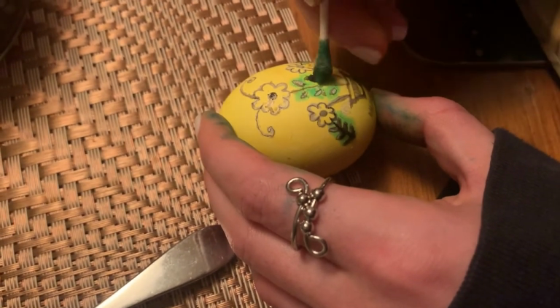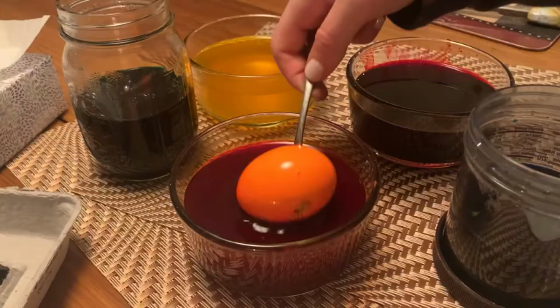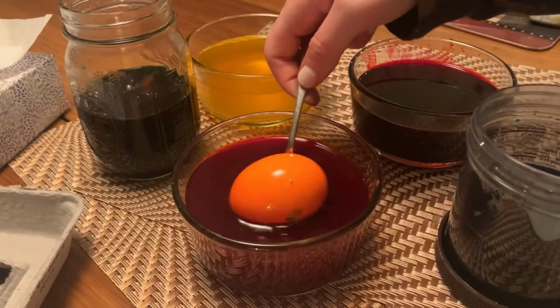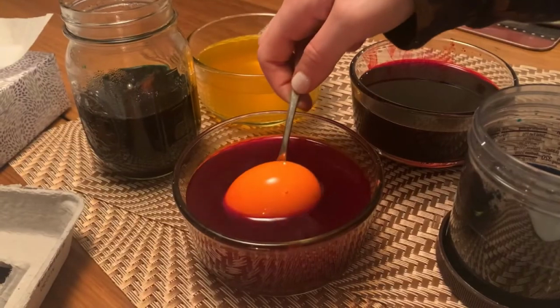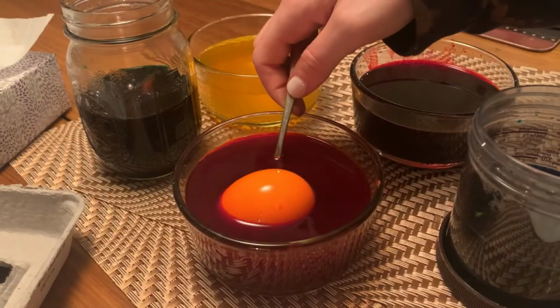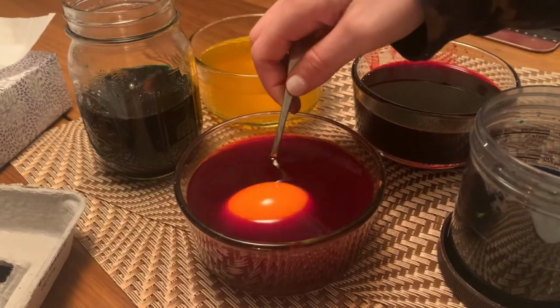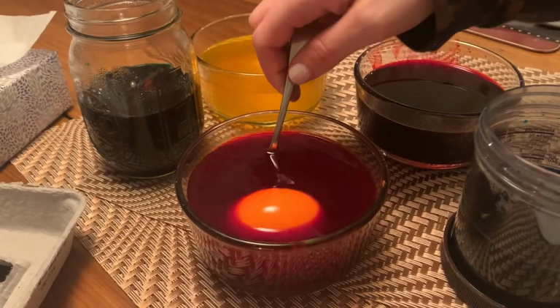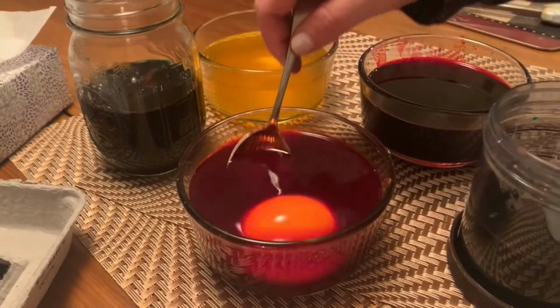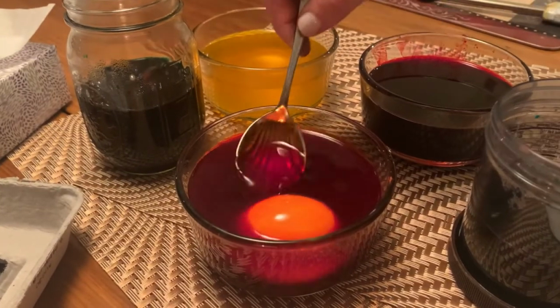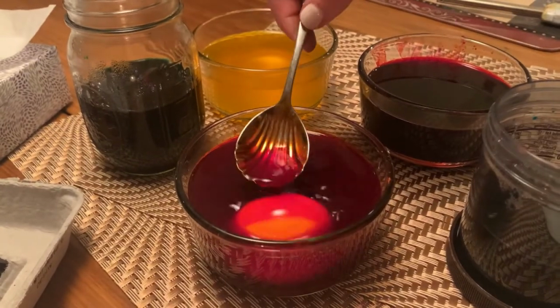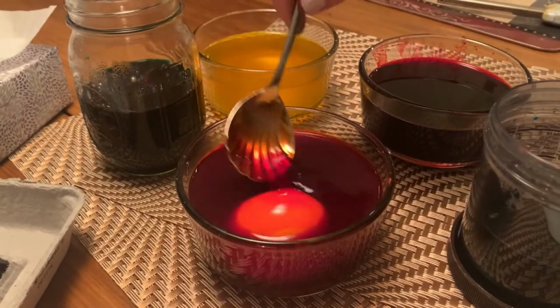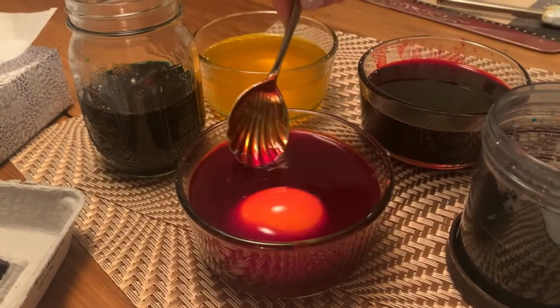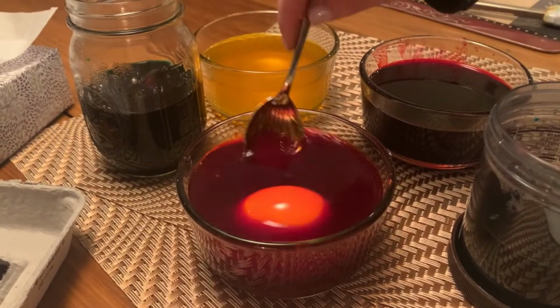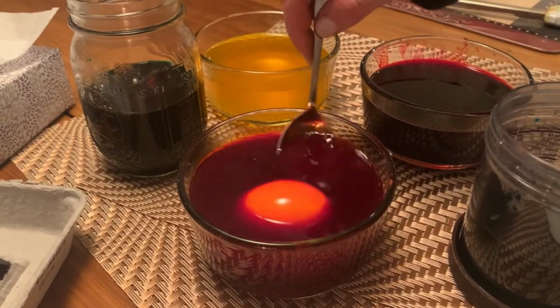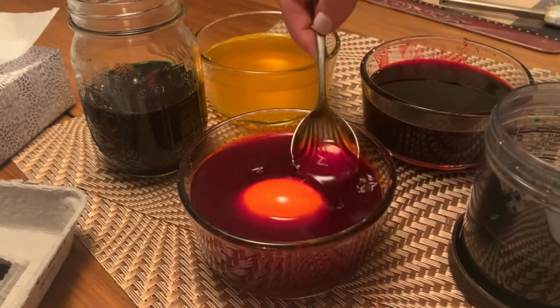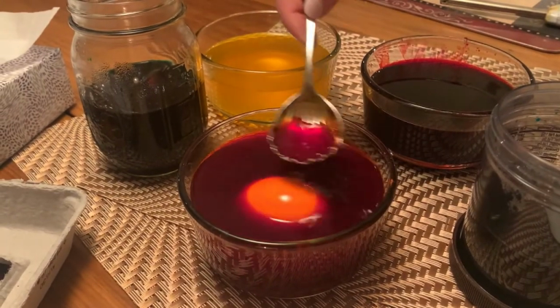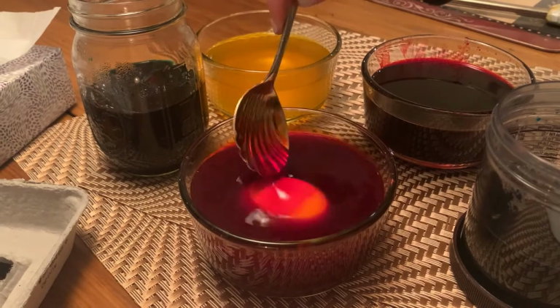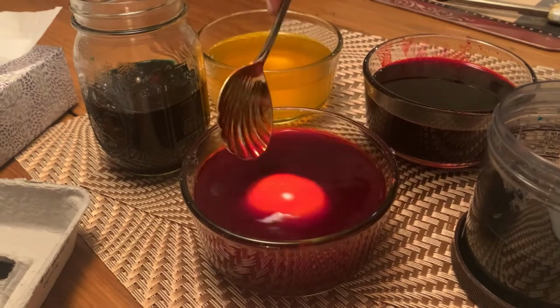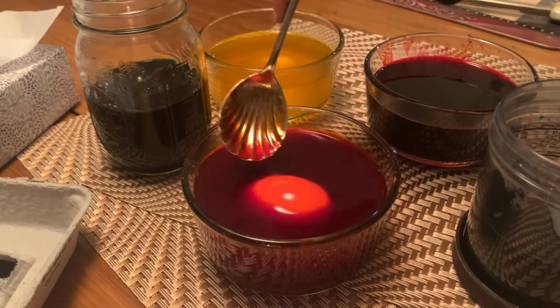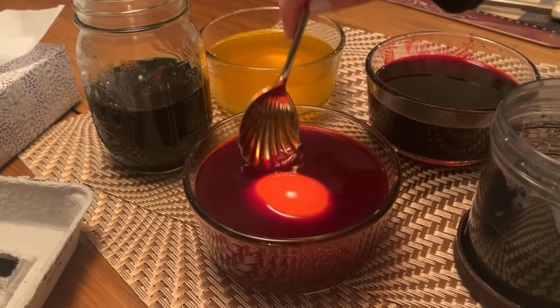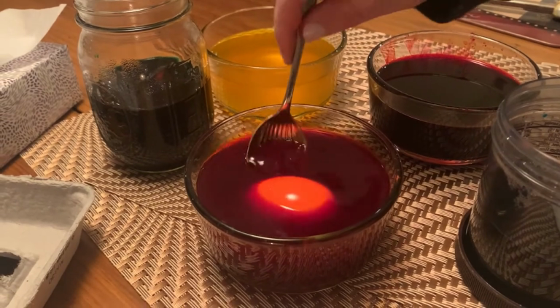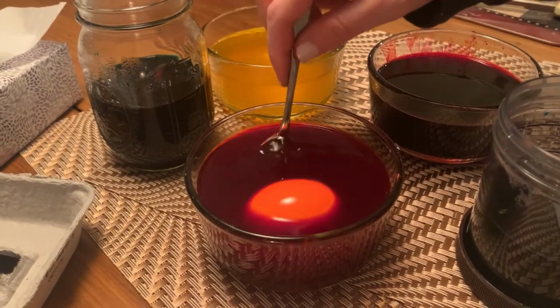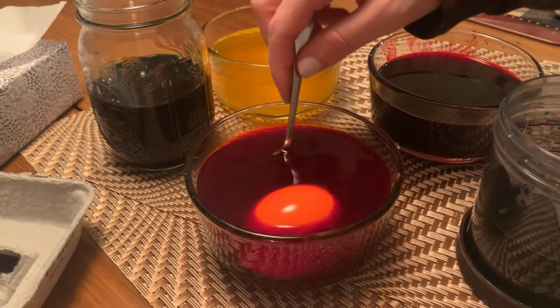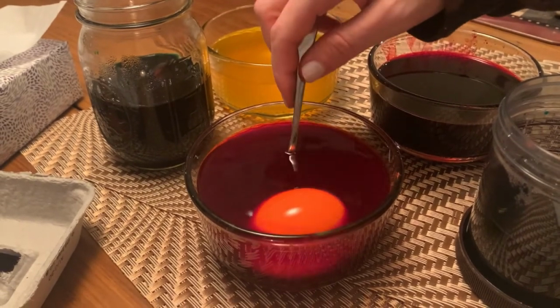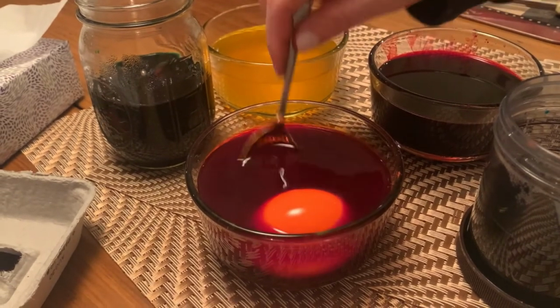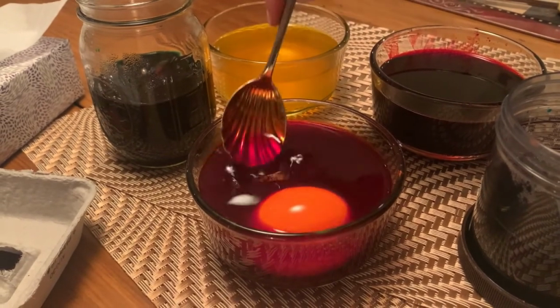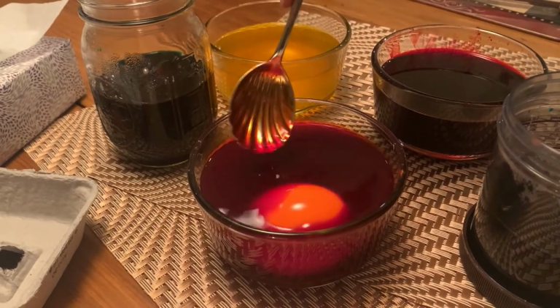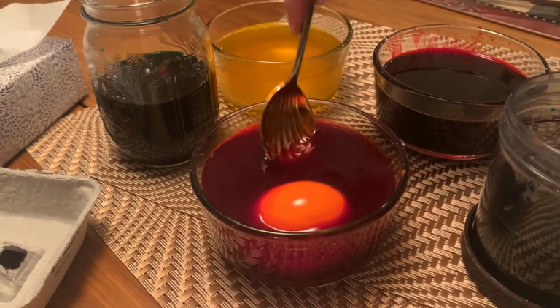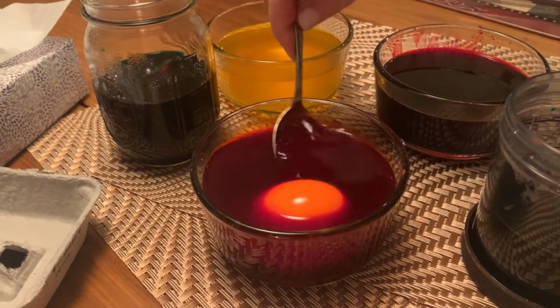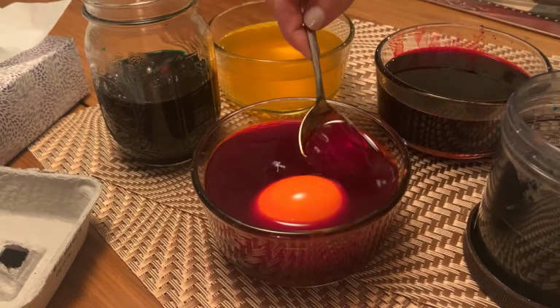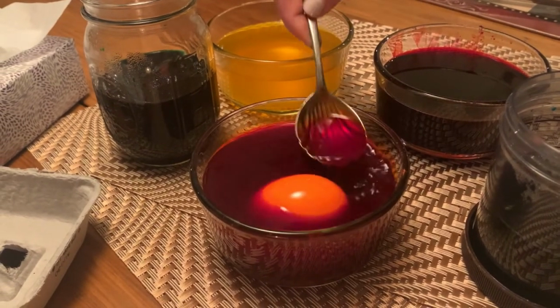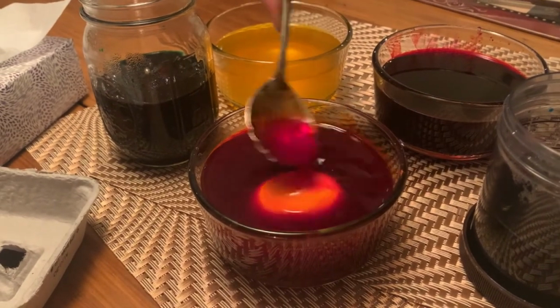Next I'm putting it into the orange. Orange is the only color that can cover the green, so that's why we're doing that next.